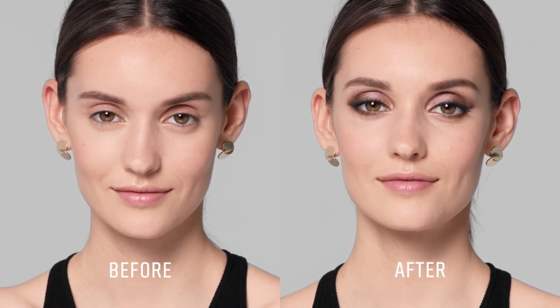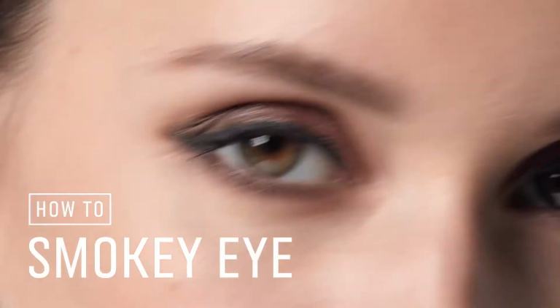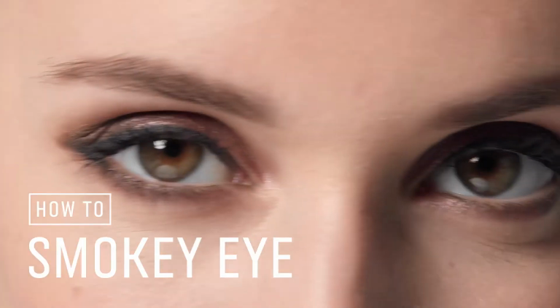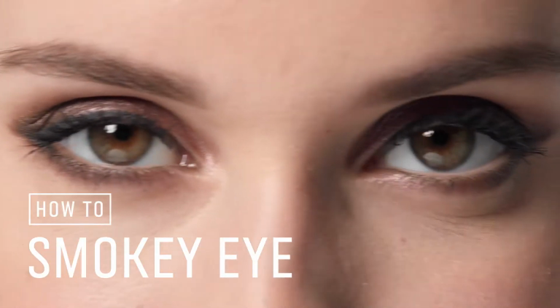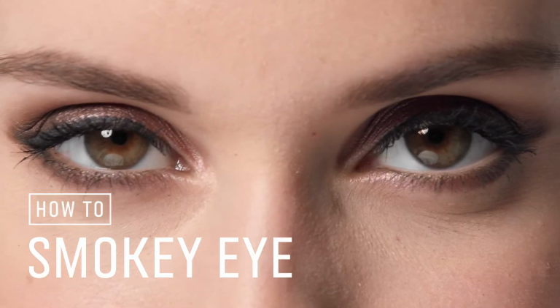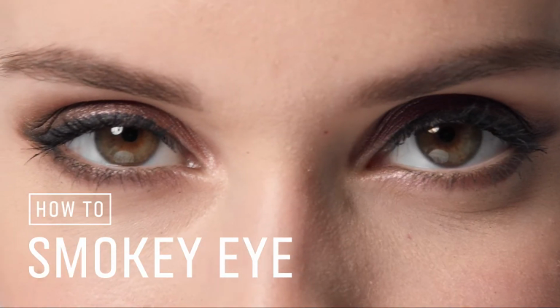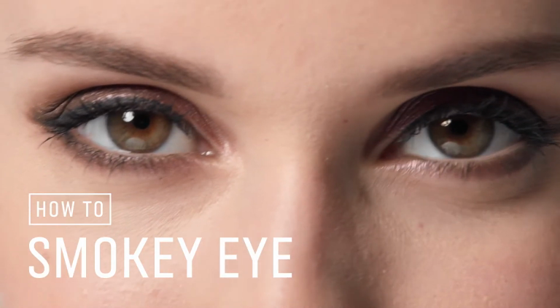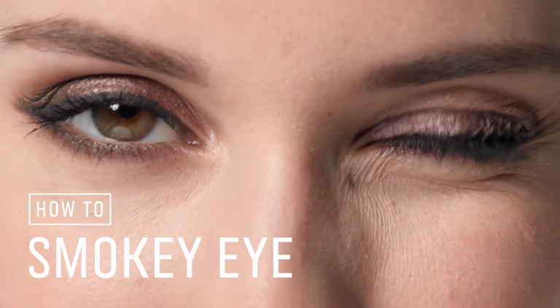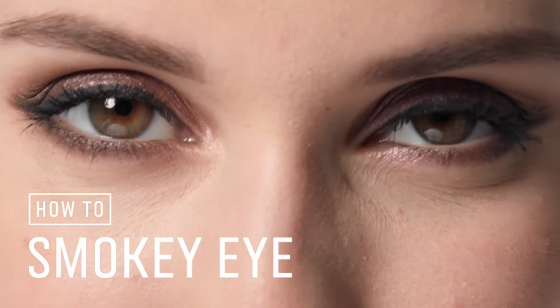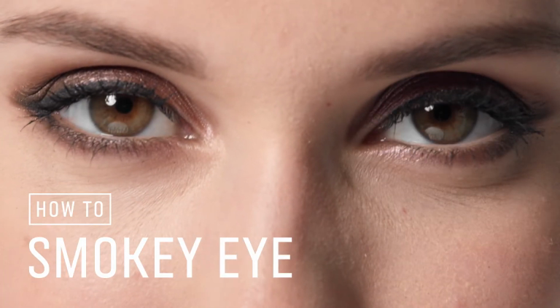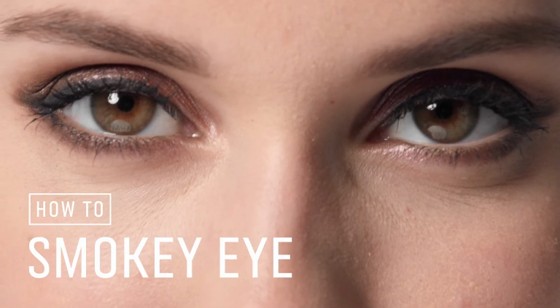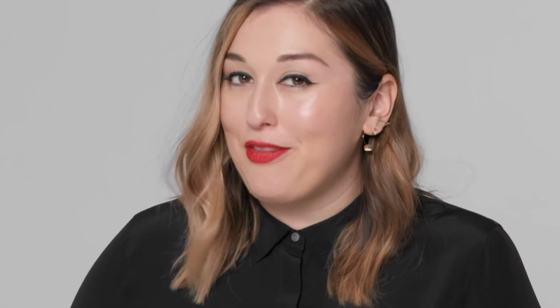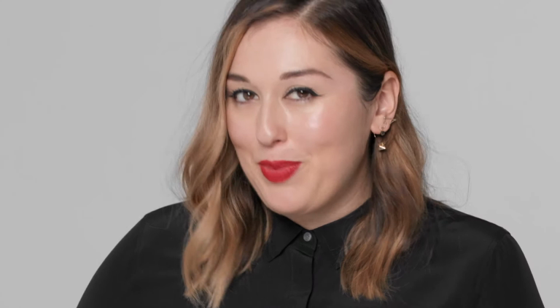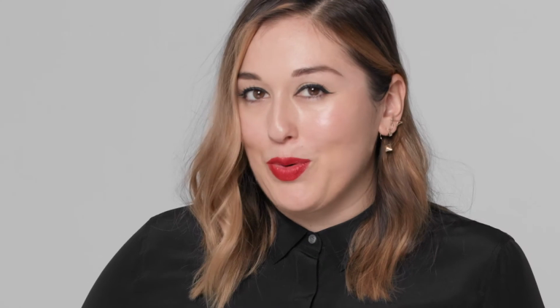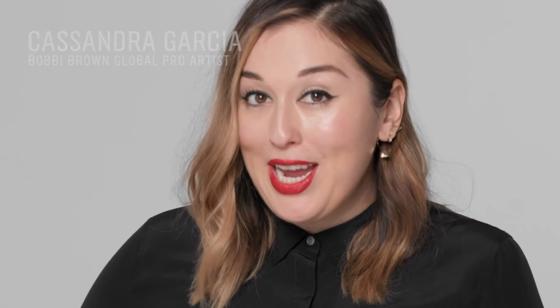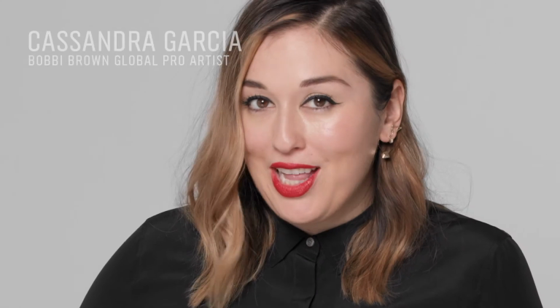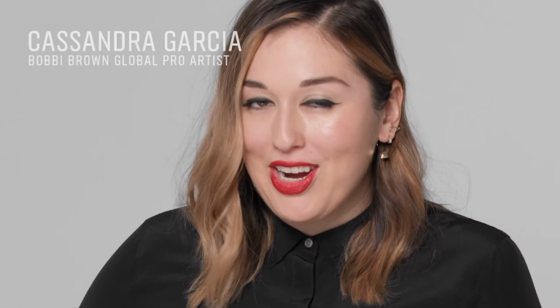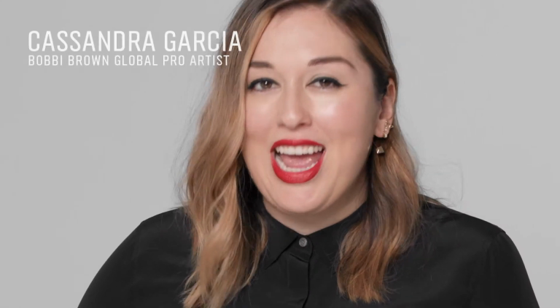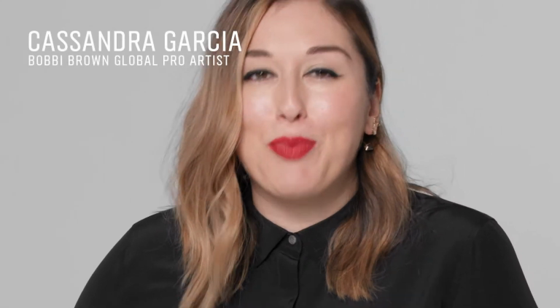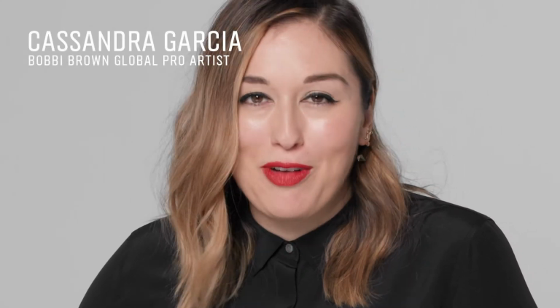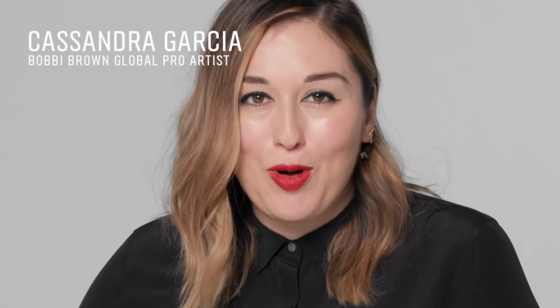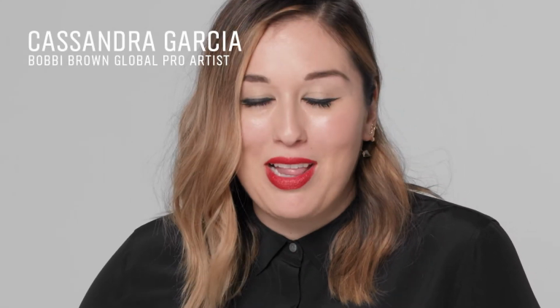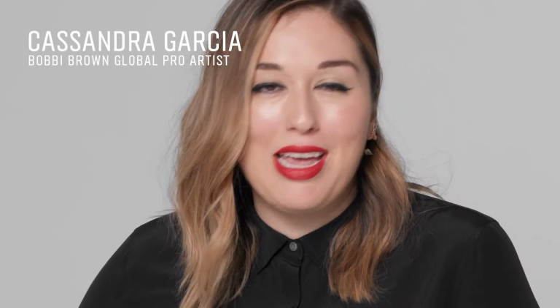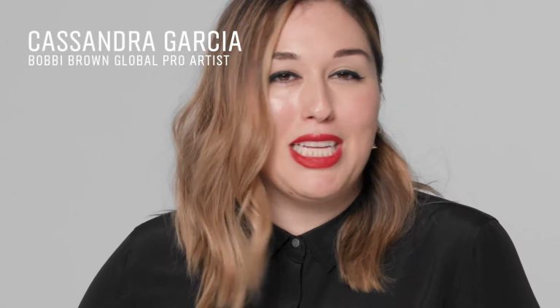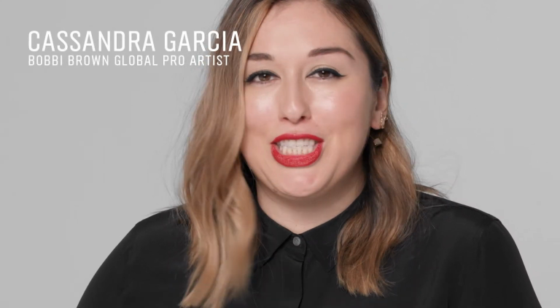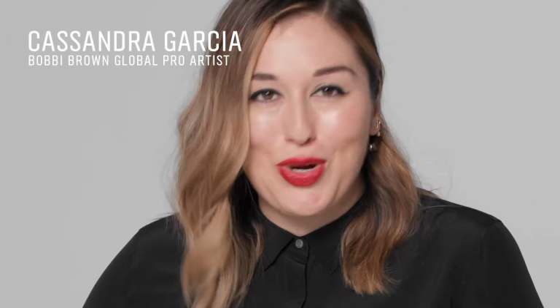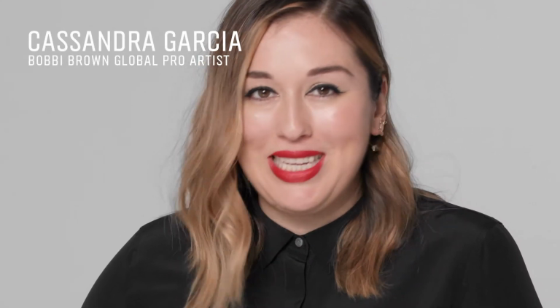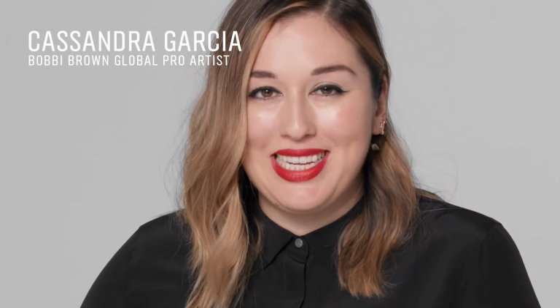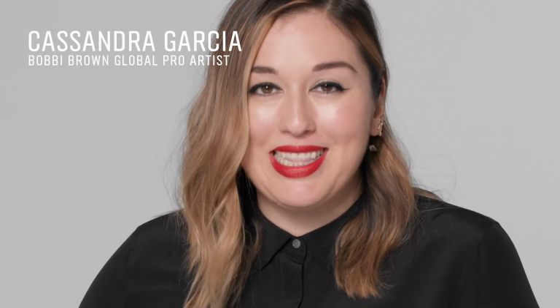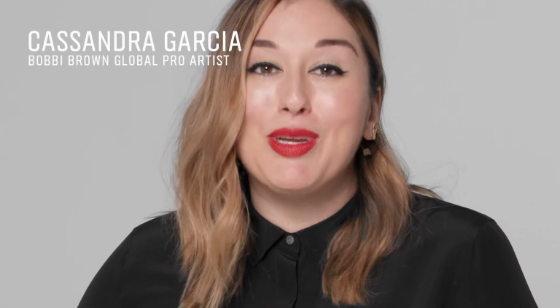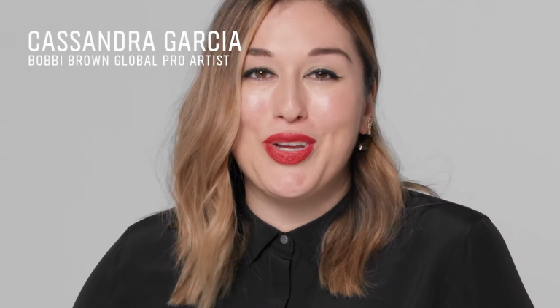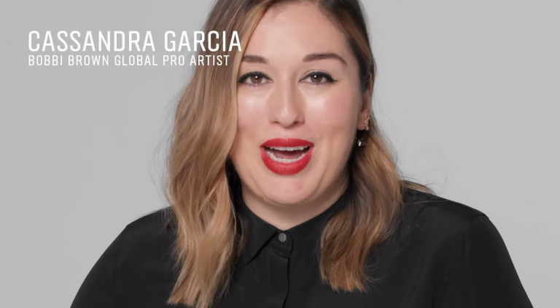People are usually intimidated by smokey eyes, but if you pick the right color and the perfect formula, it makes it so easy. Let me show you how.